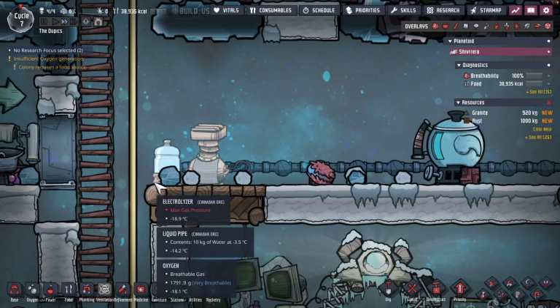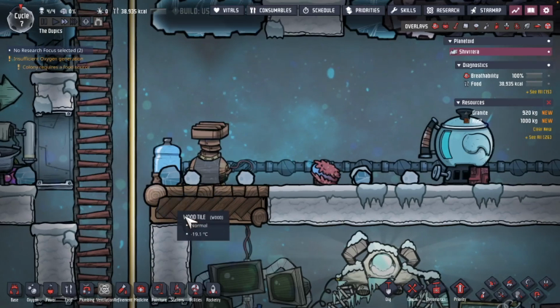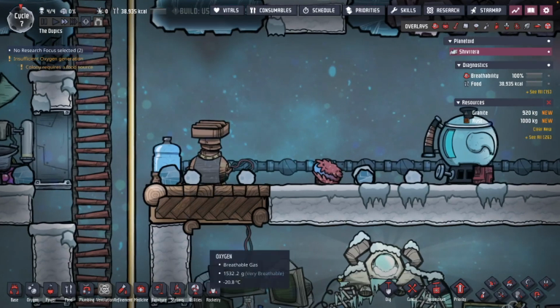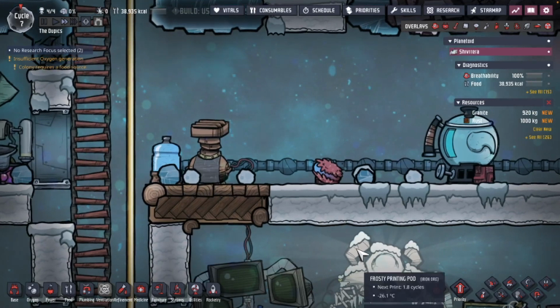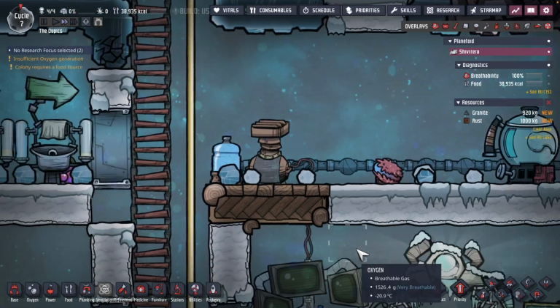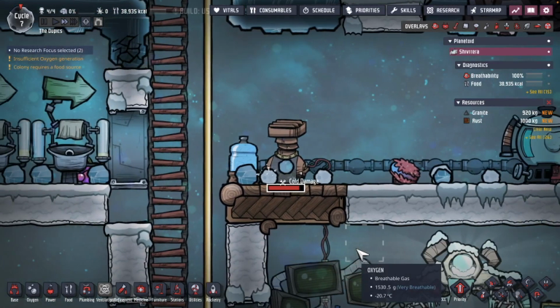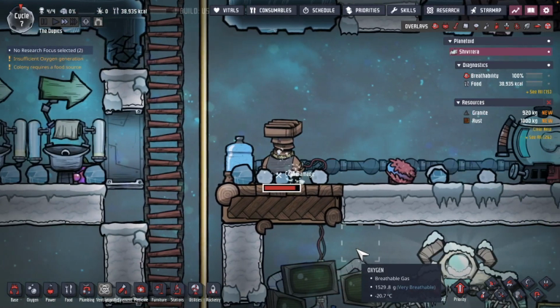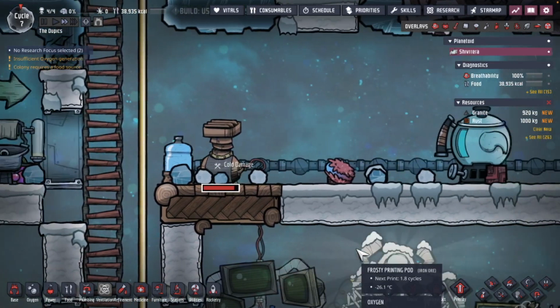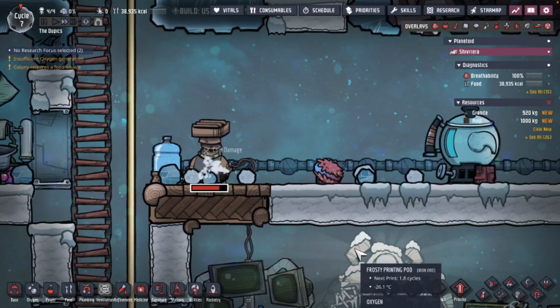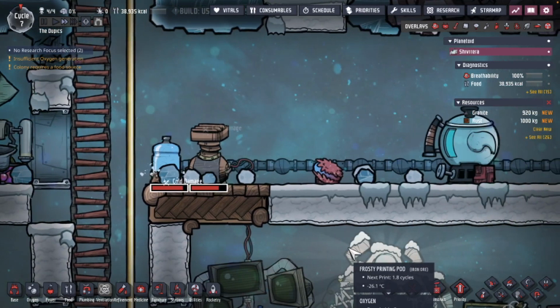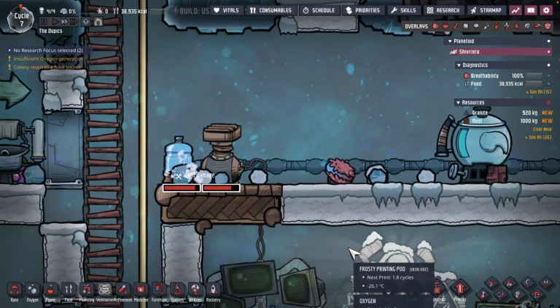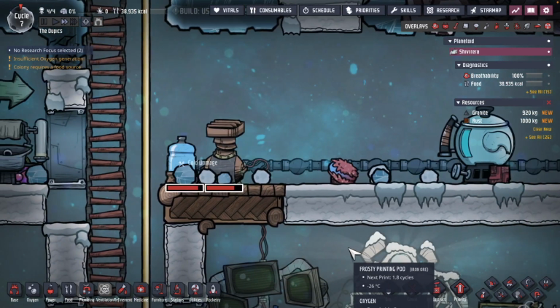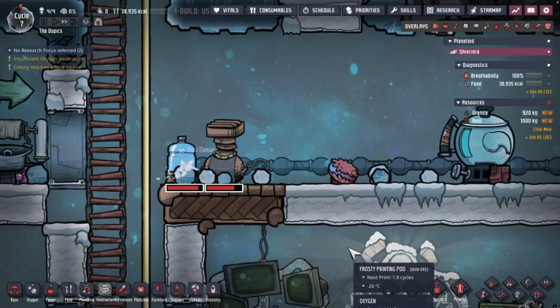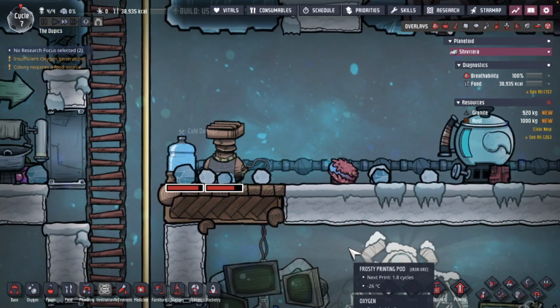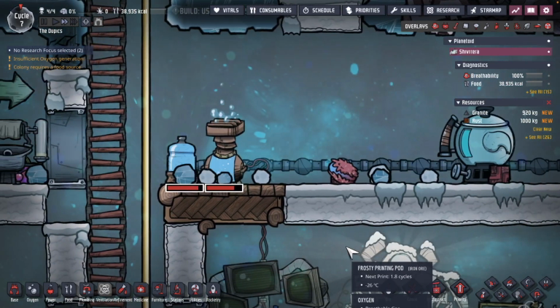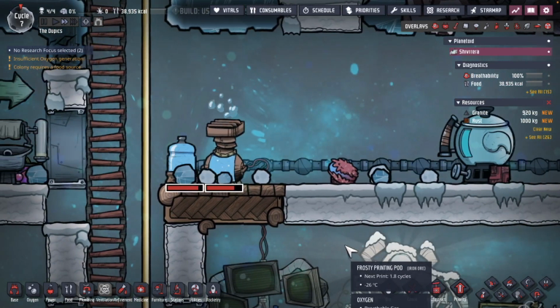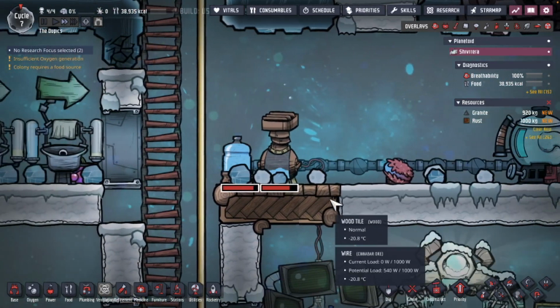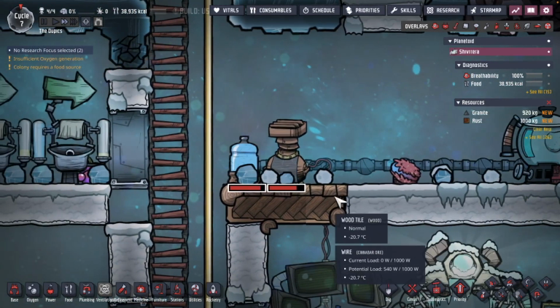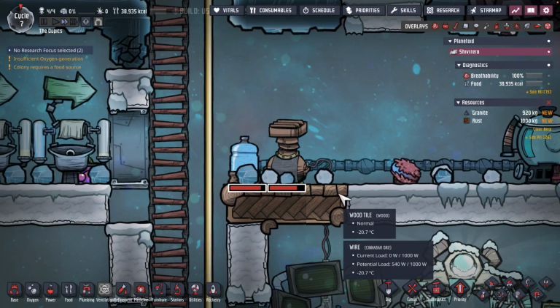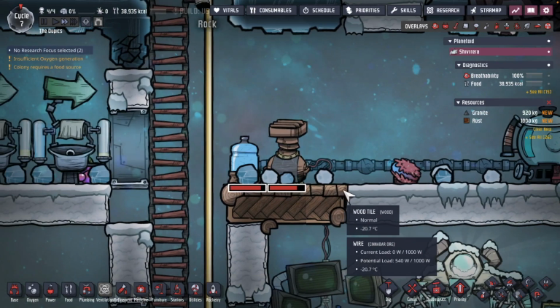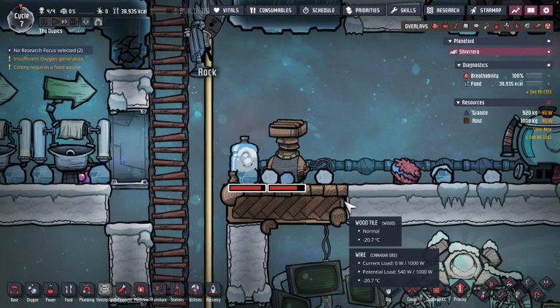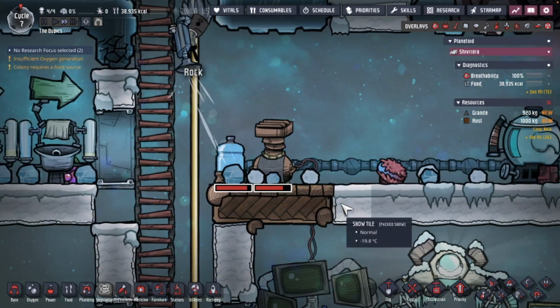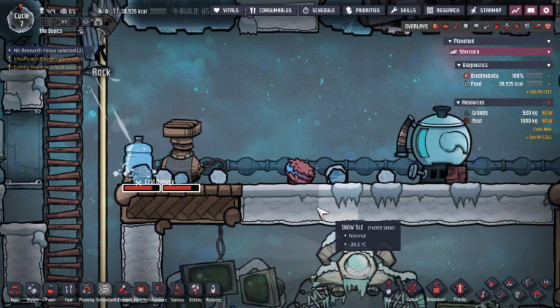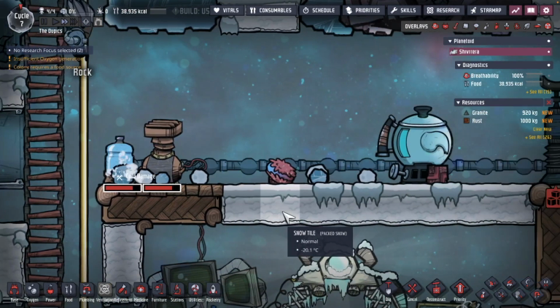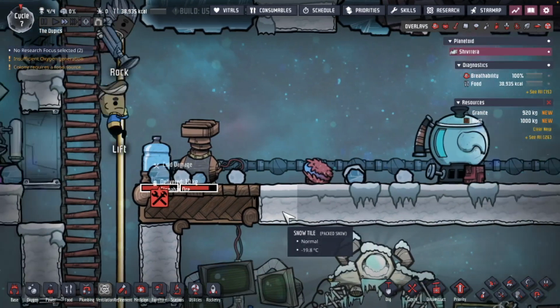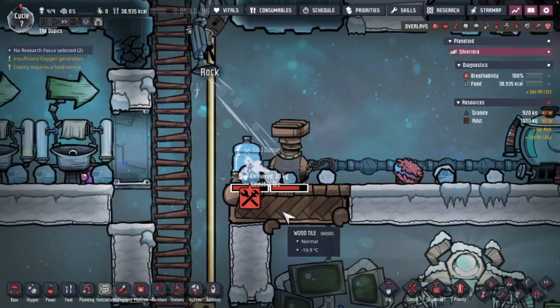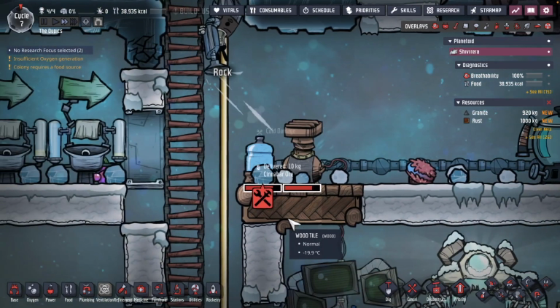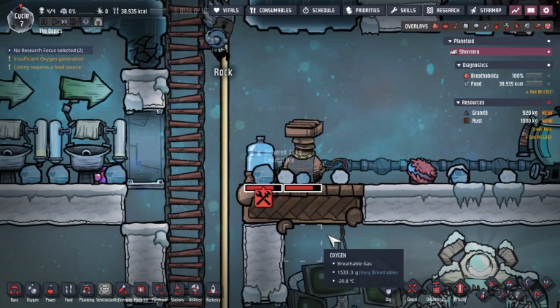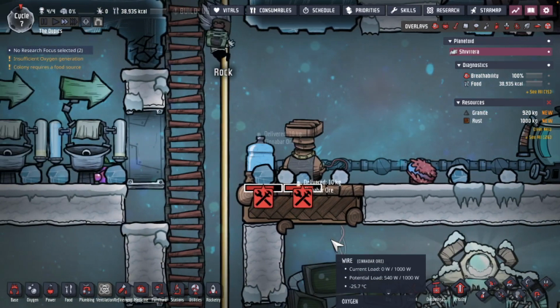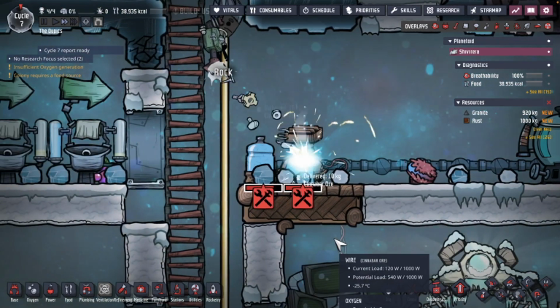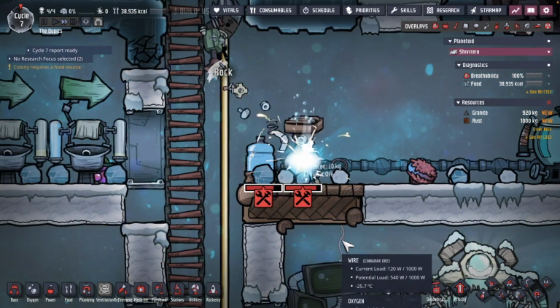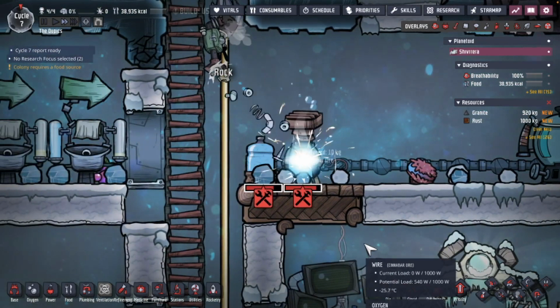Do you ever play the Frosty Planet pack of Oxygen Not Included and ice forms in your pipes? Let's talk about that.